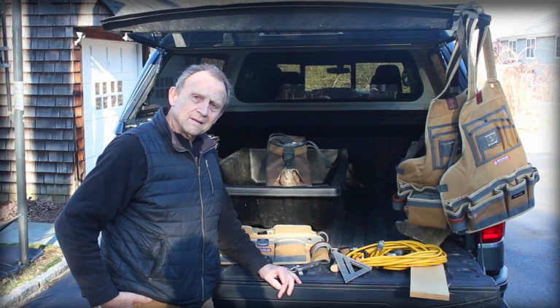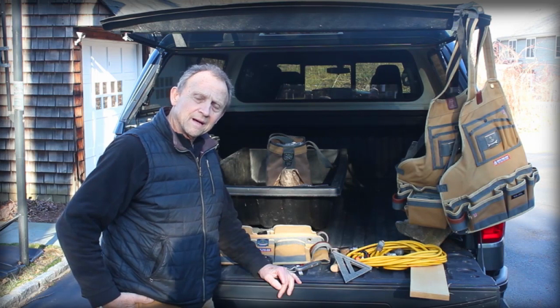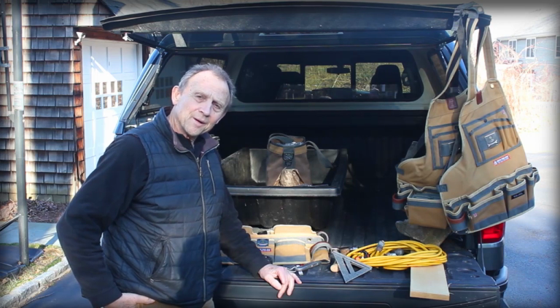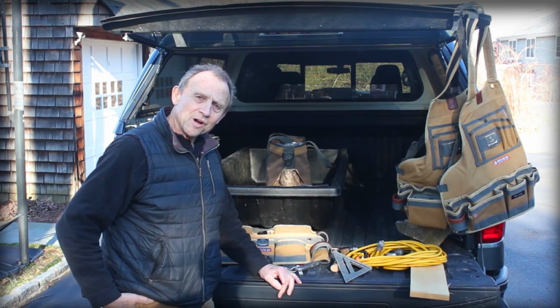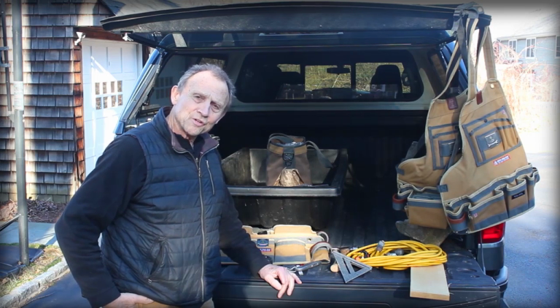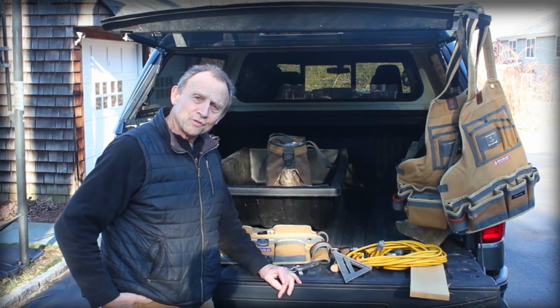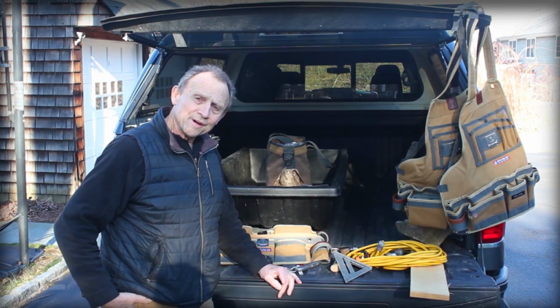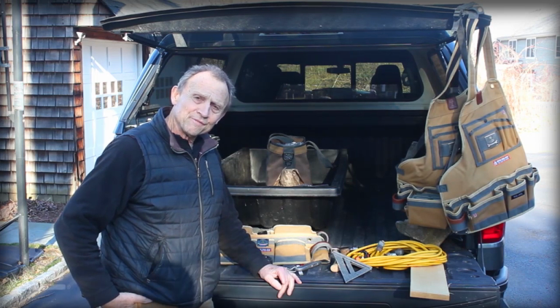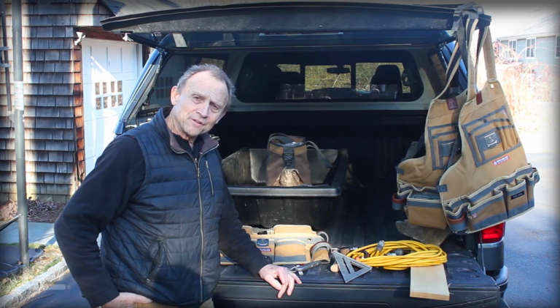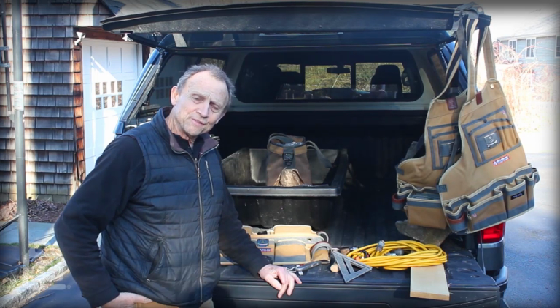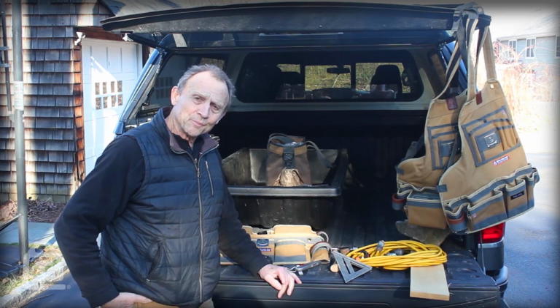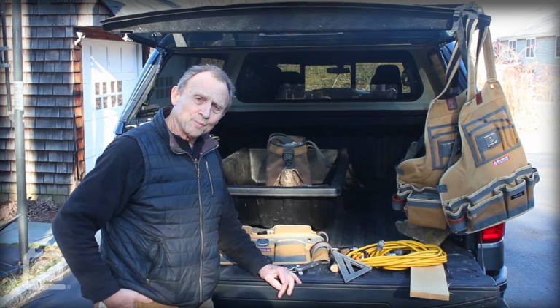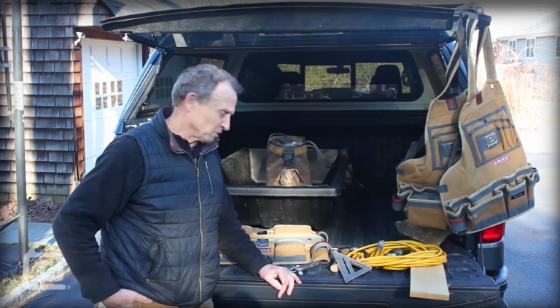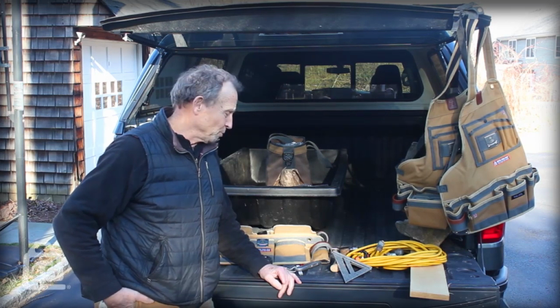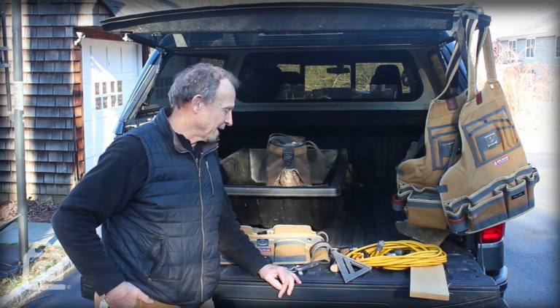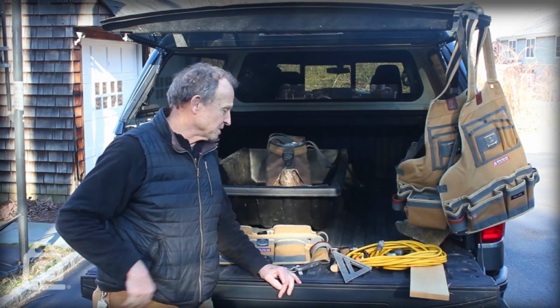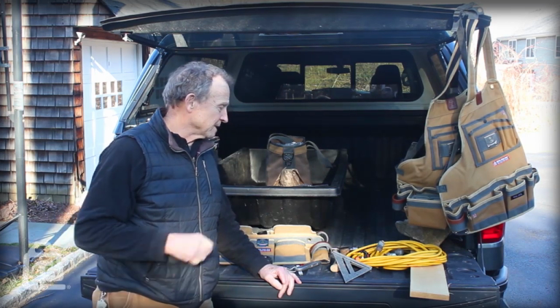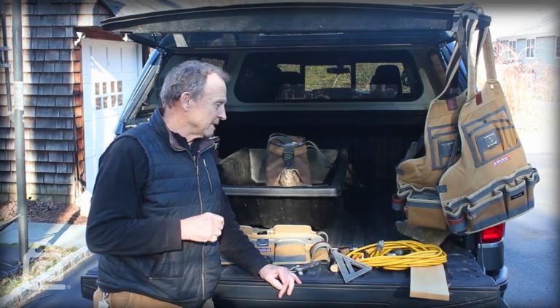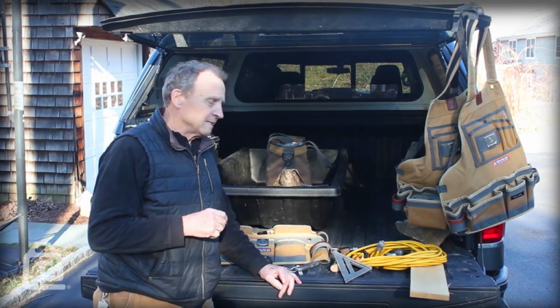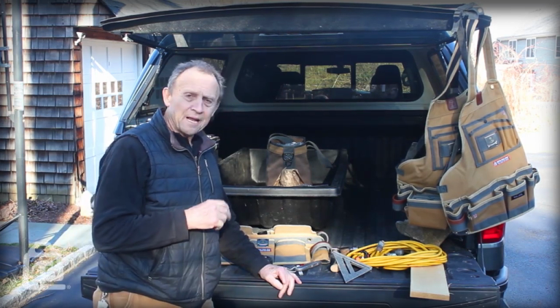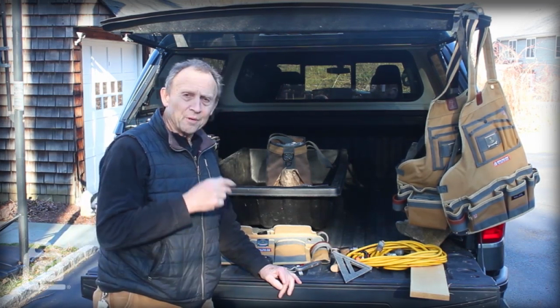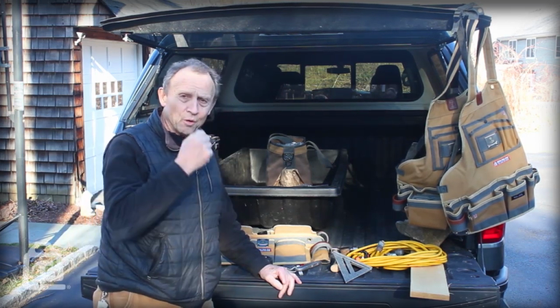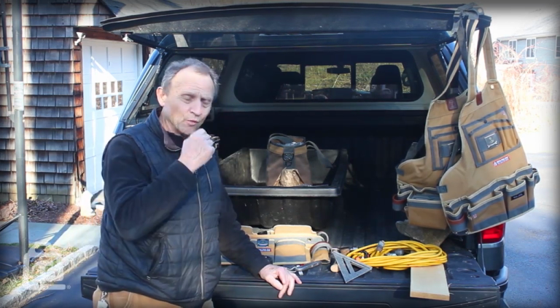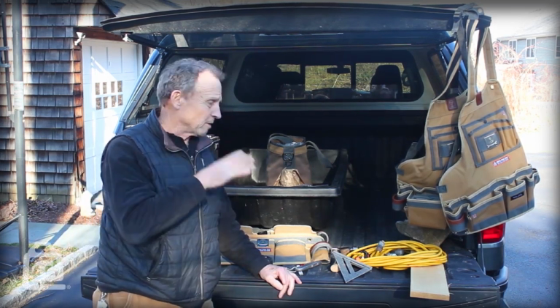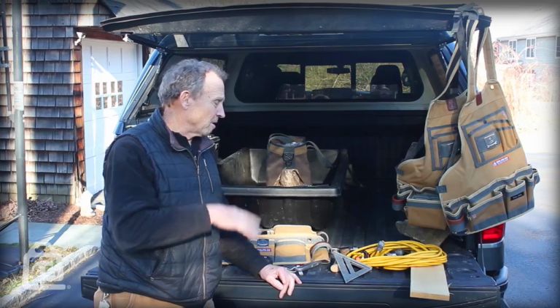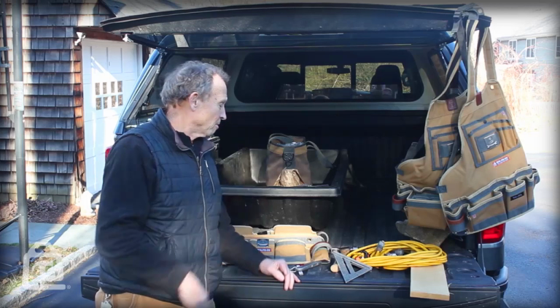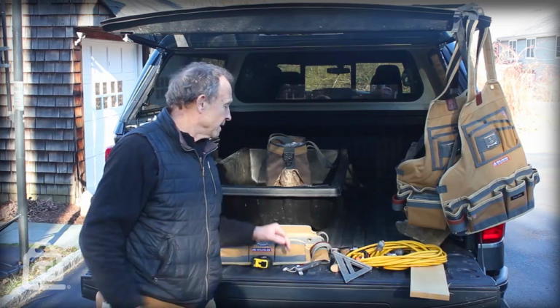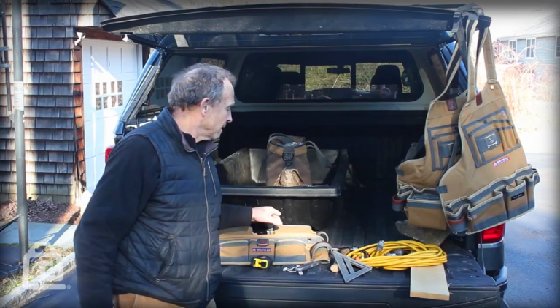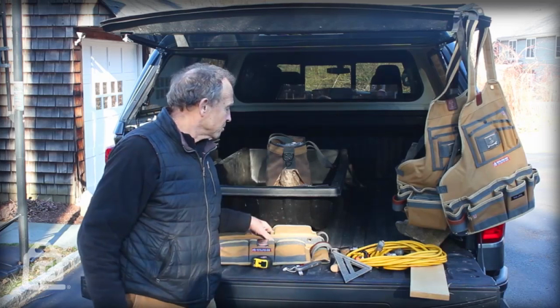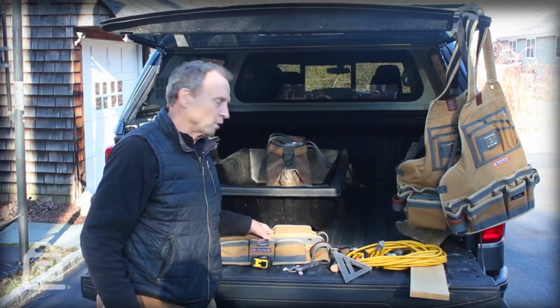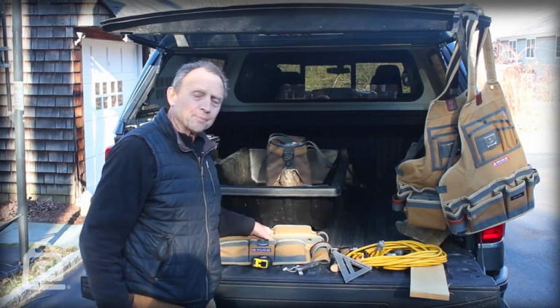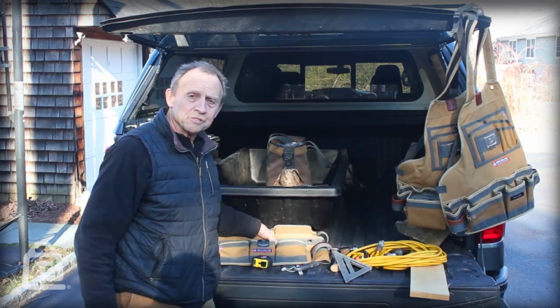Hi, I'm Roger, creator and founder of Vito Pro-Pack Tool Bags, and today I want to go over our tool aprons.